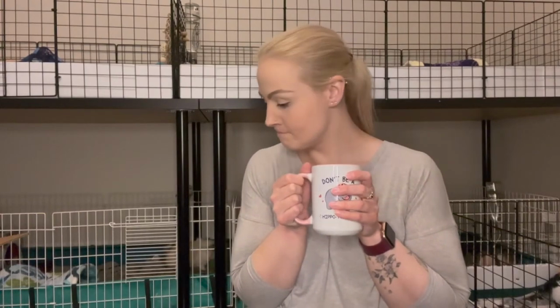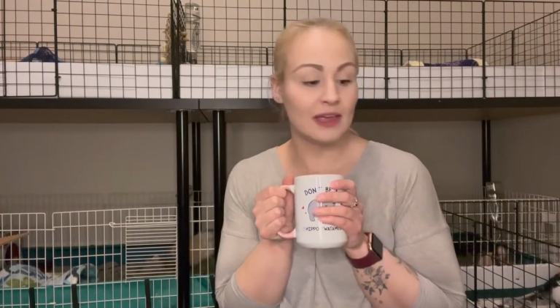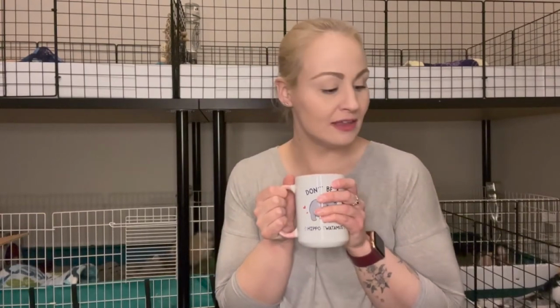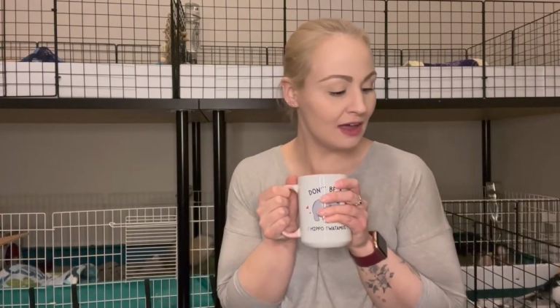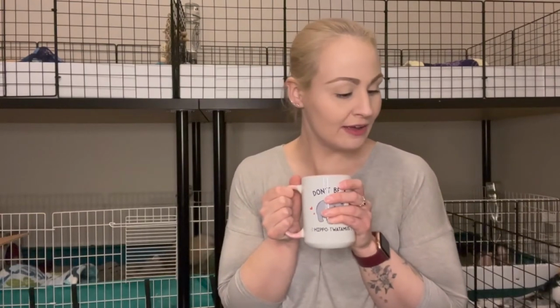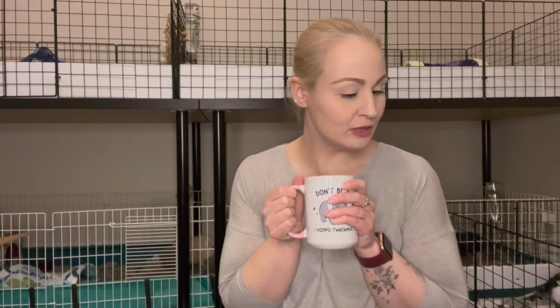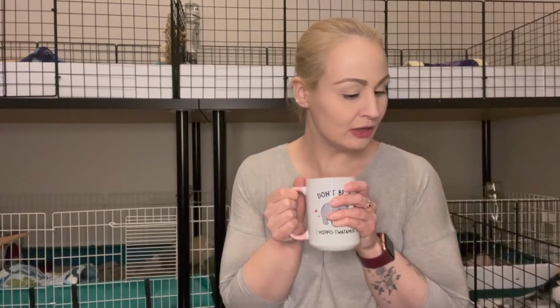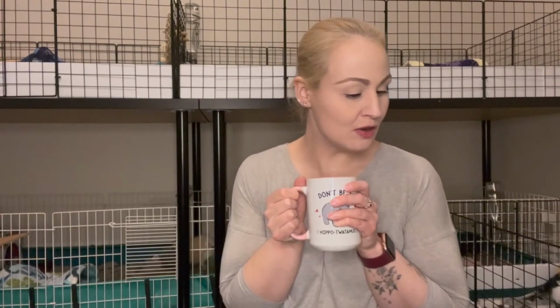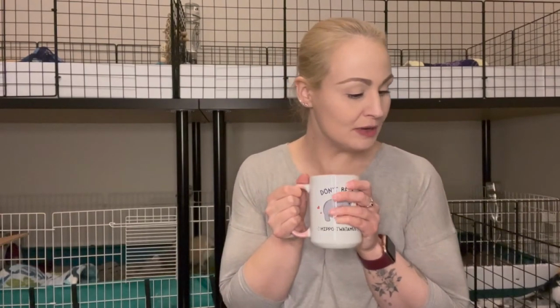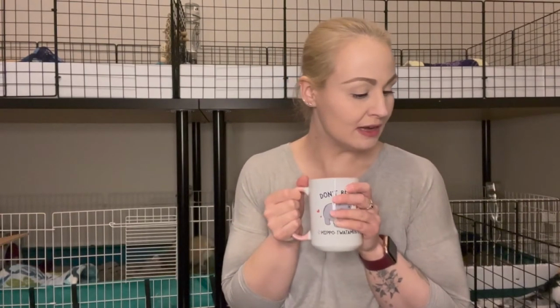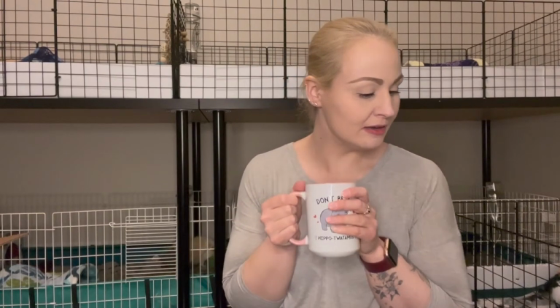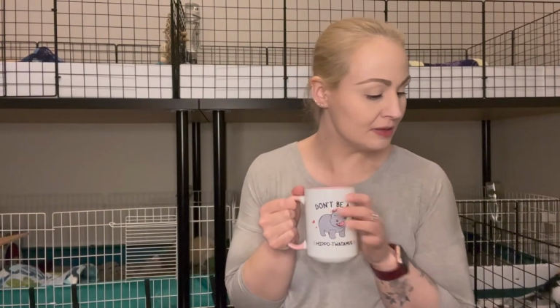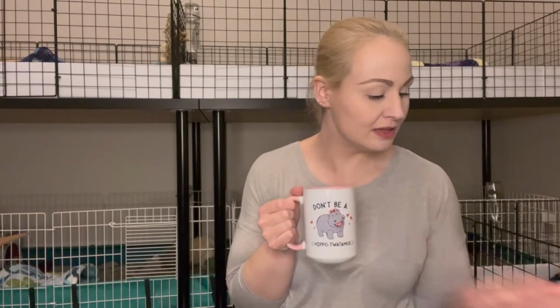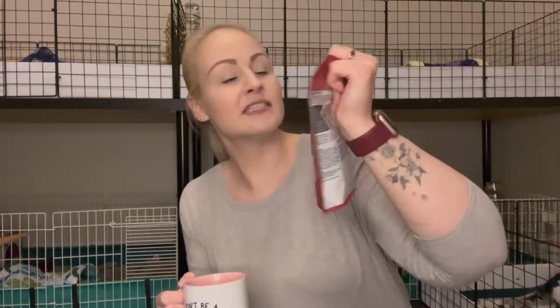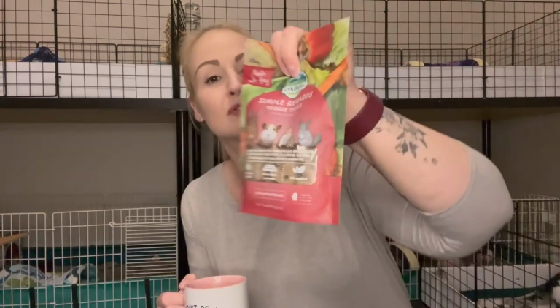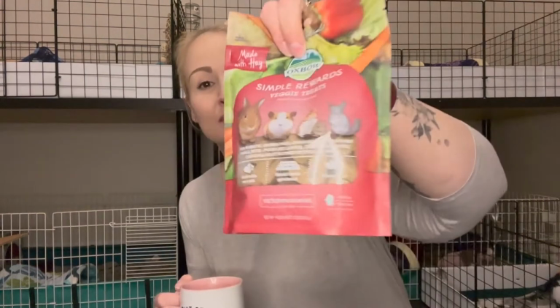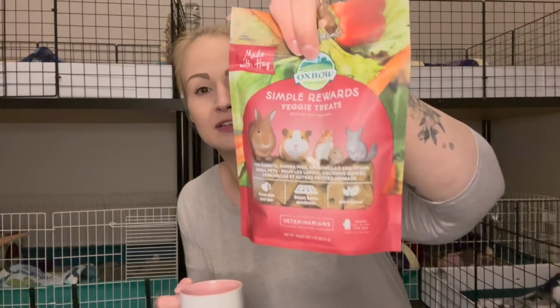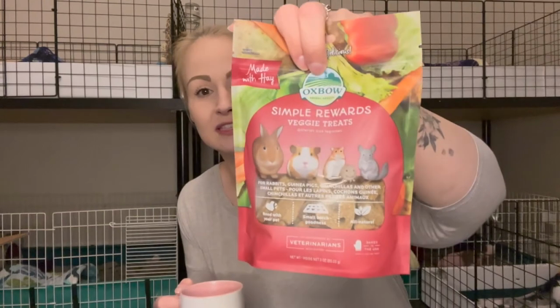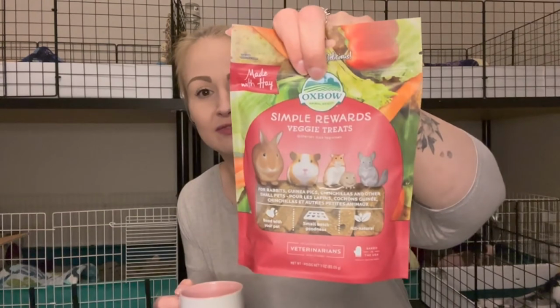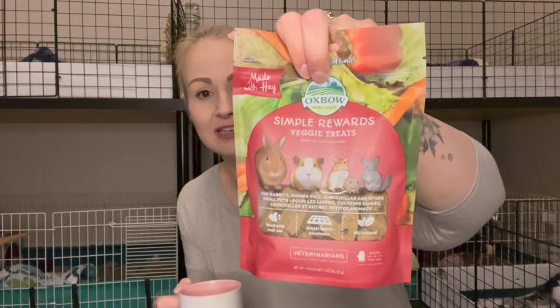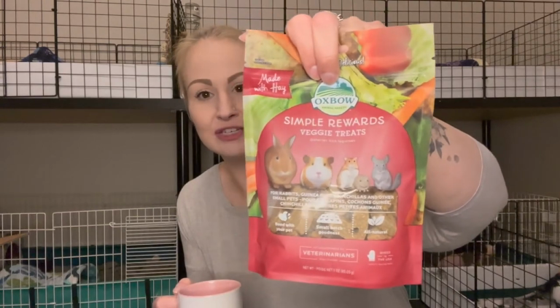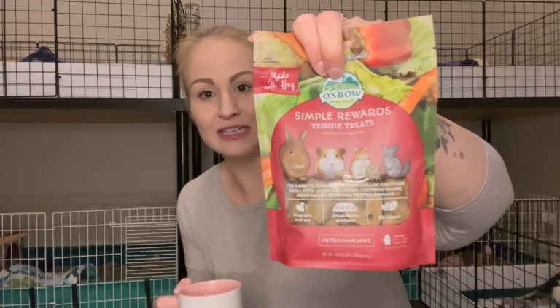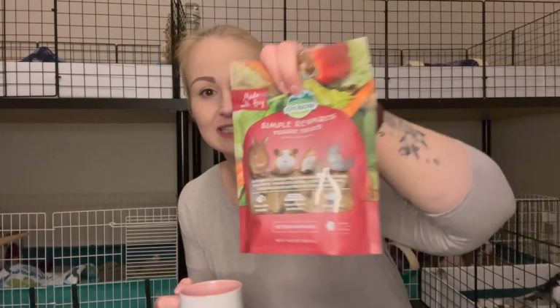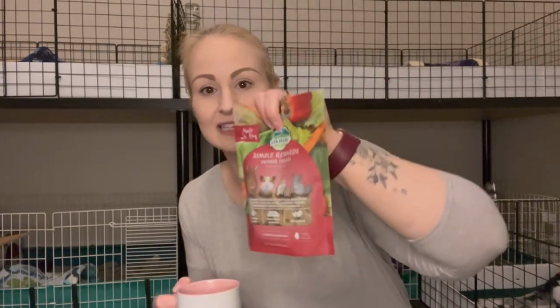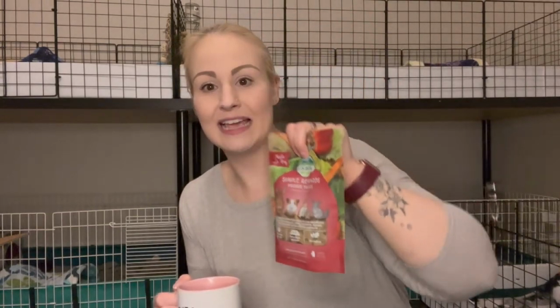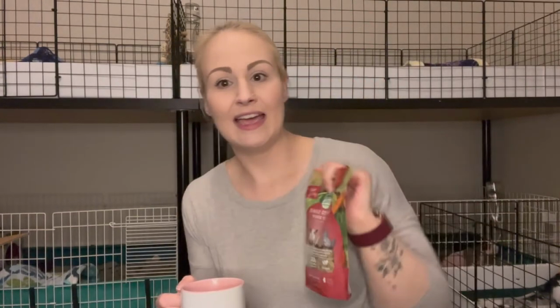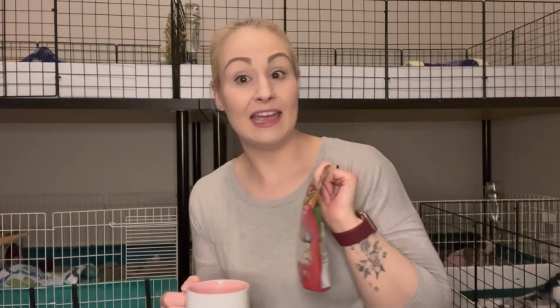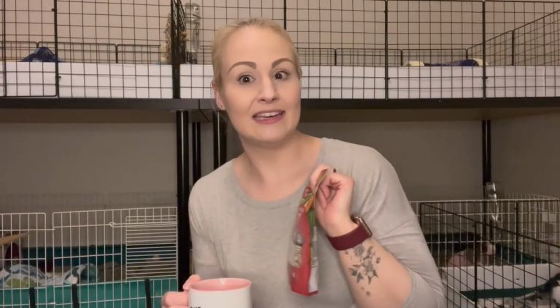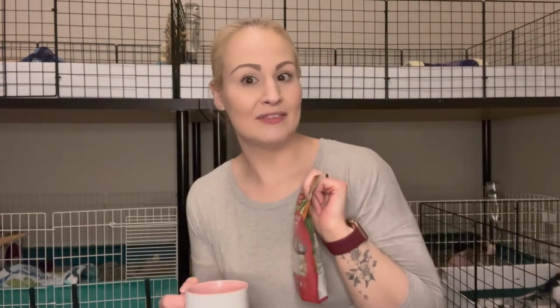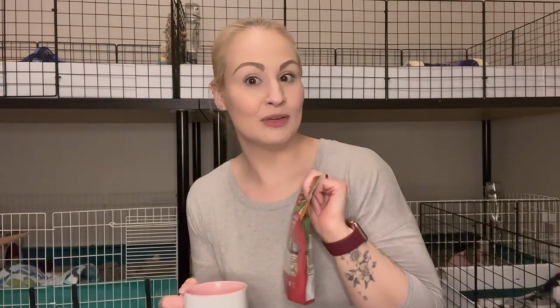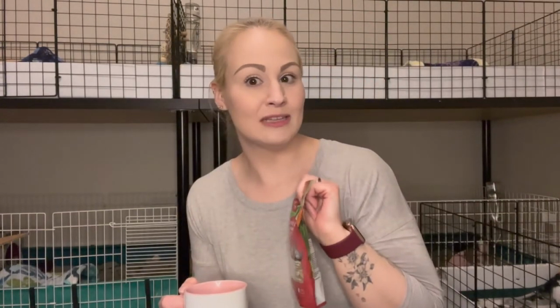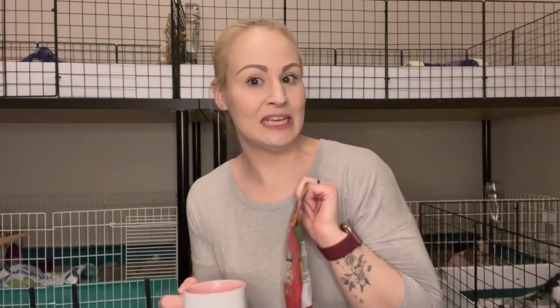I think I will open up the Simple Rewards Veggie Treats and give one to the pigs.